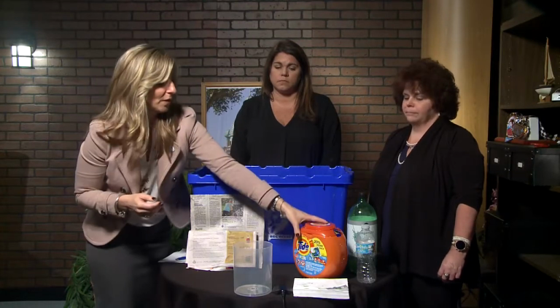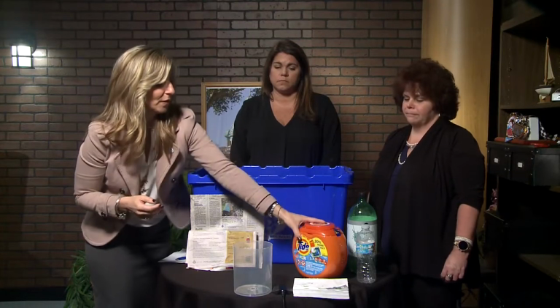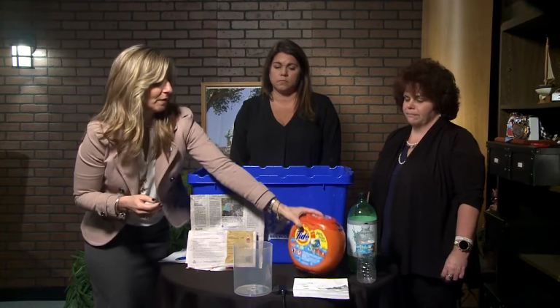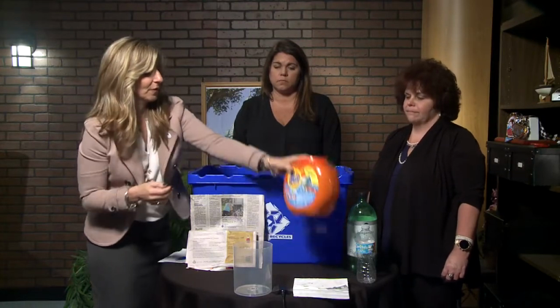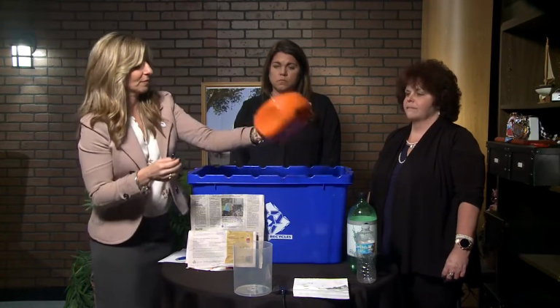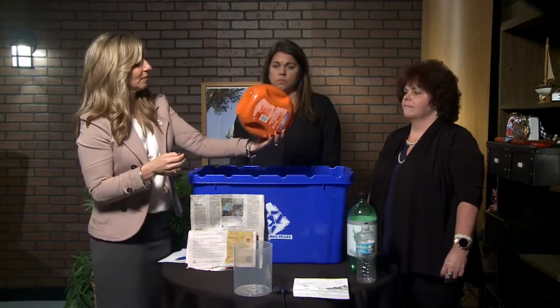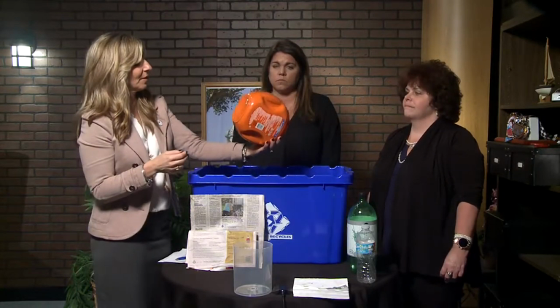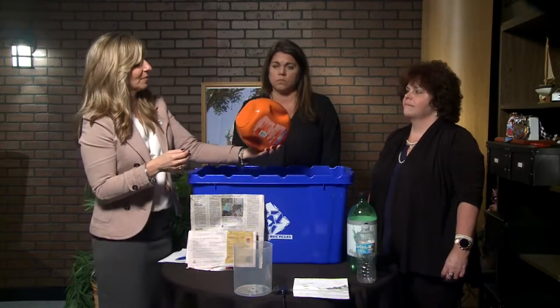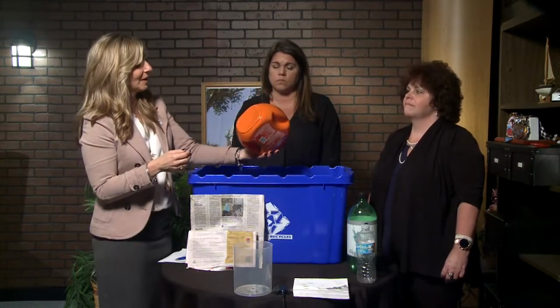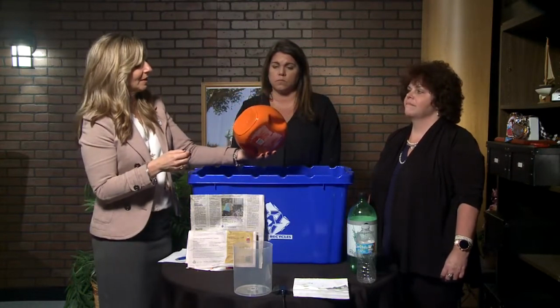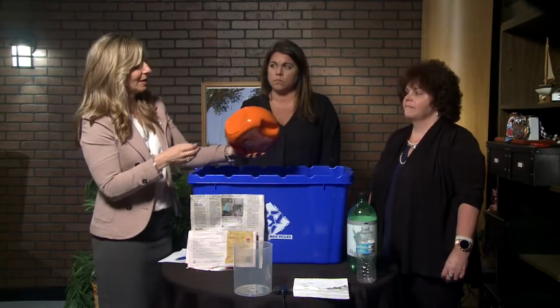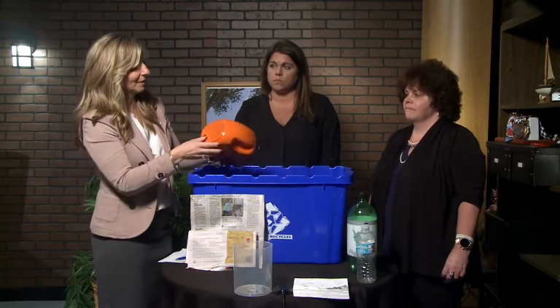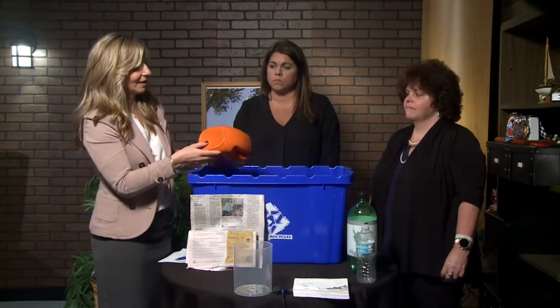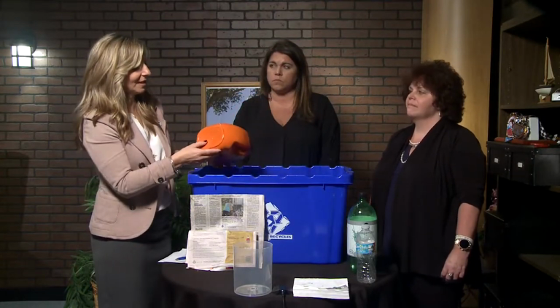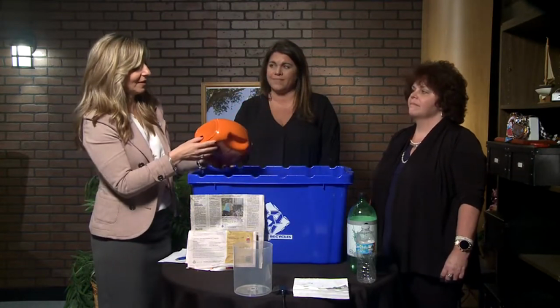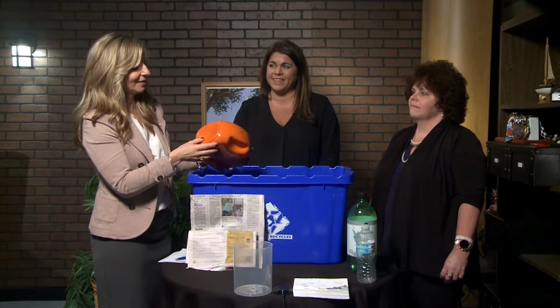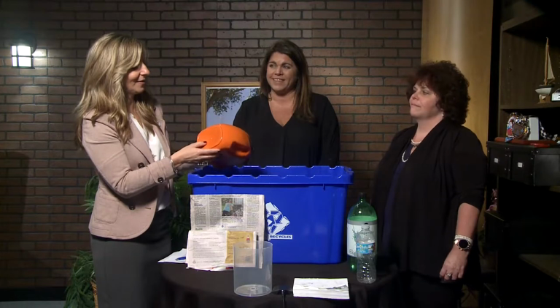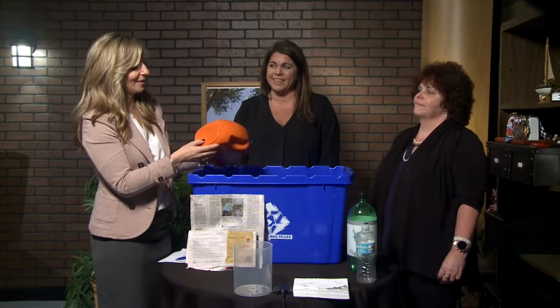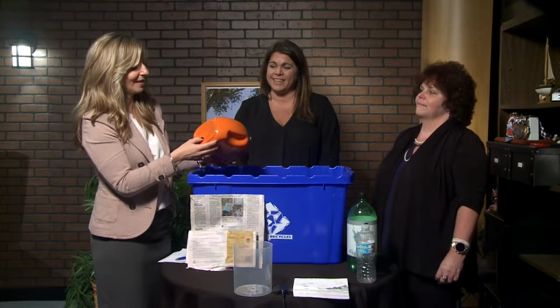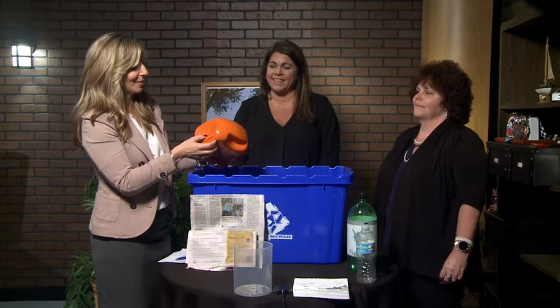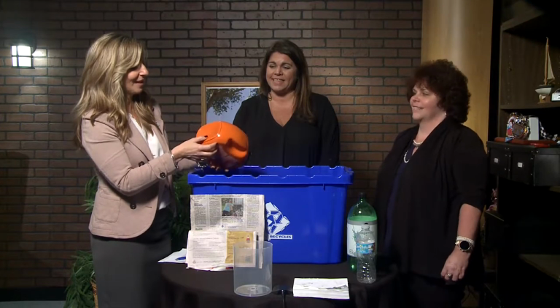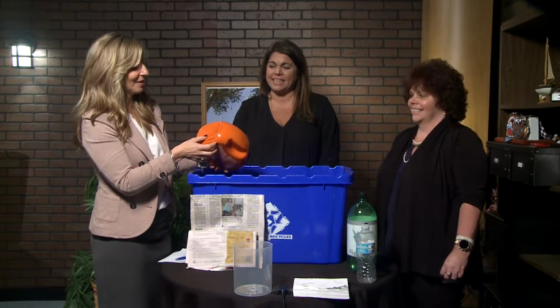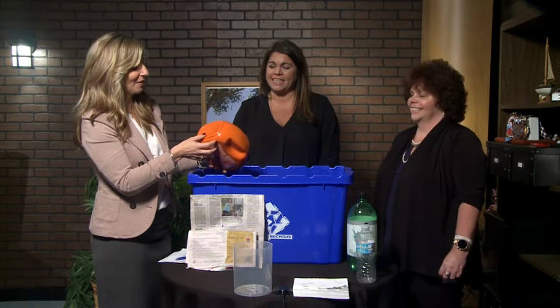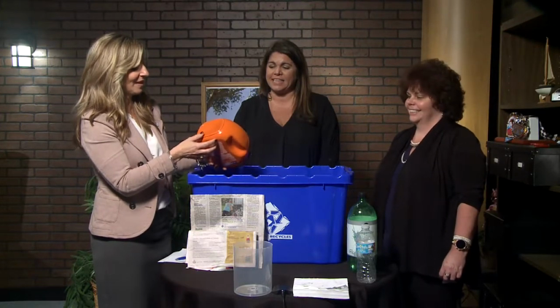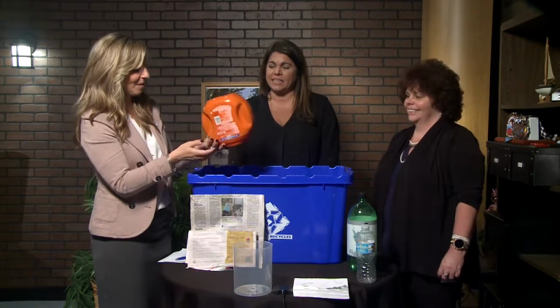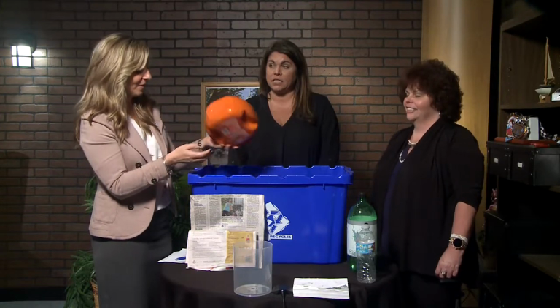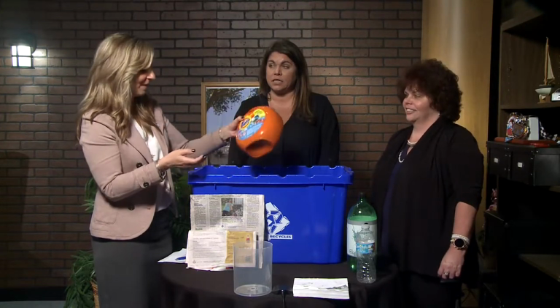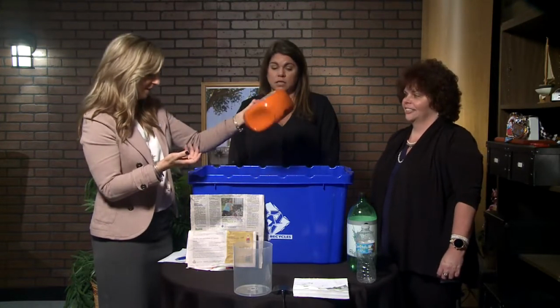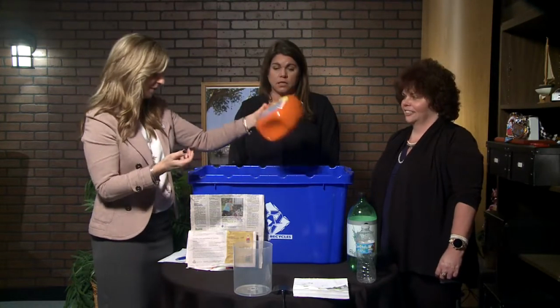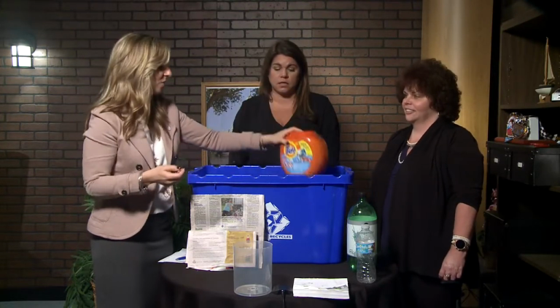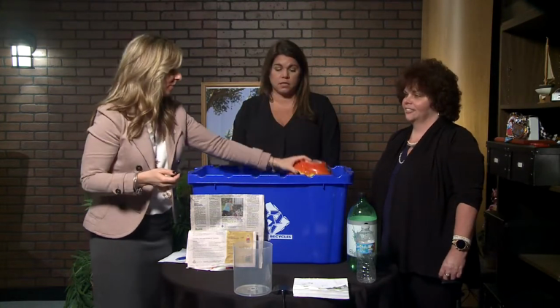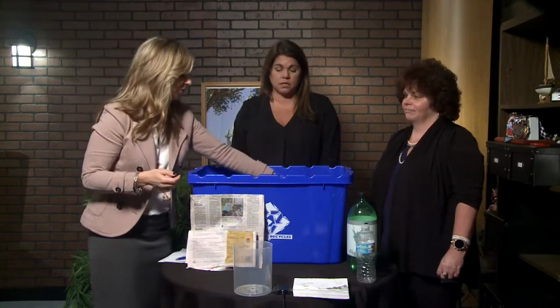Sometimes you might have to get the magnifying glass out to find that number, and if it's a one or a two, put it in the bin — make sure it's clean.